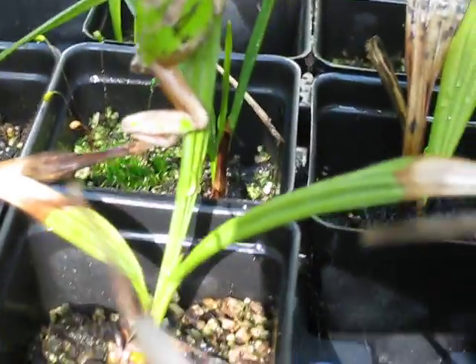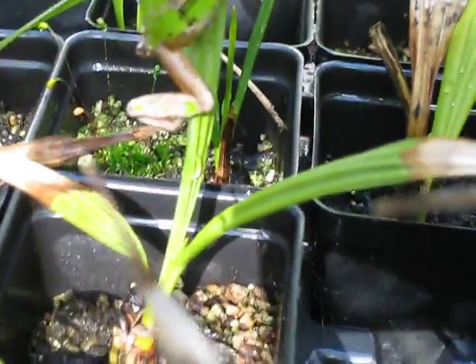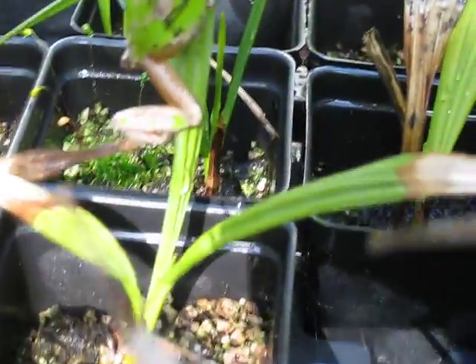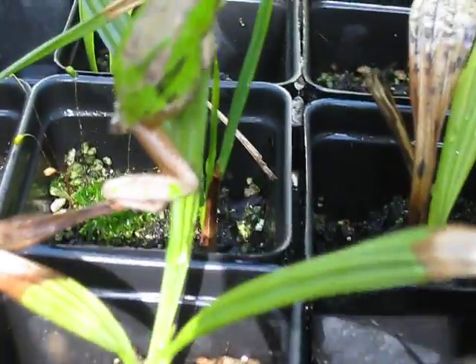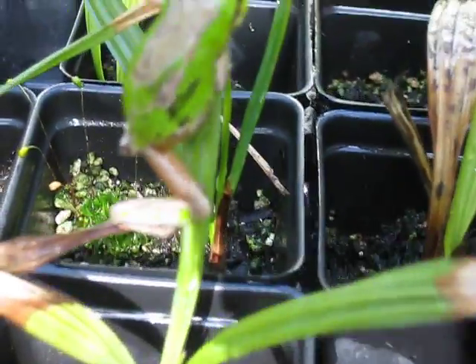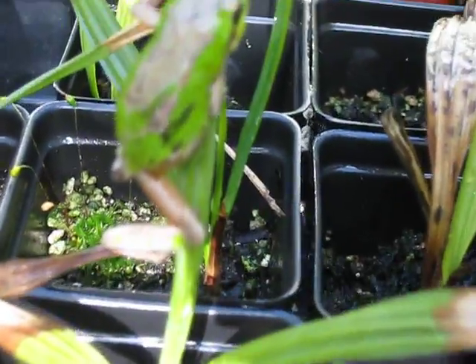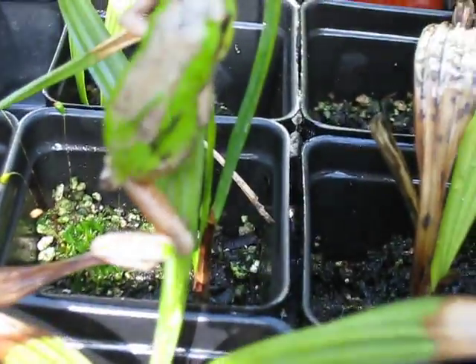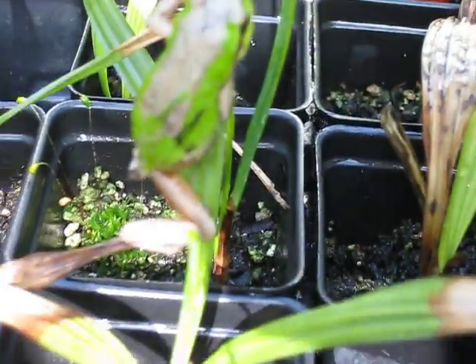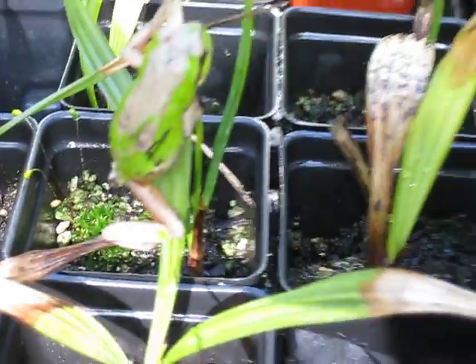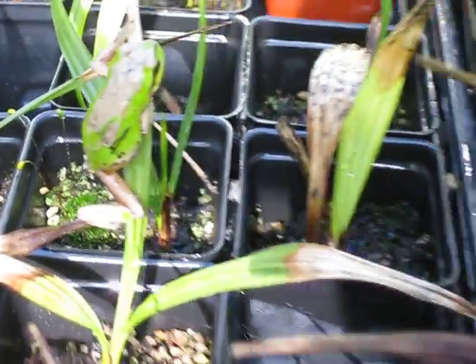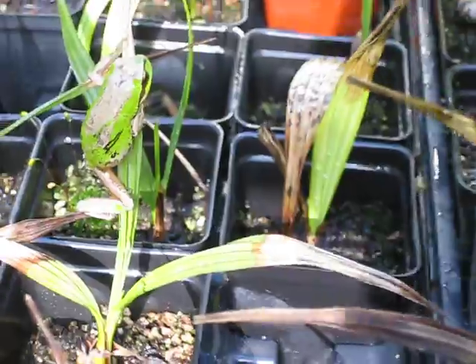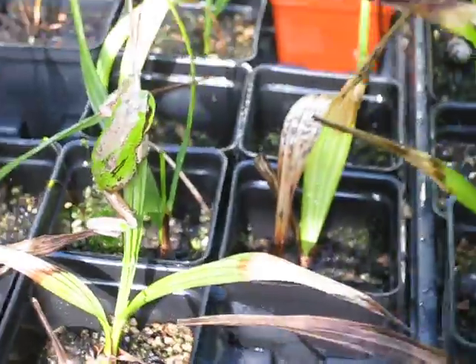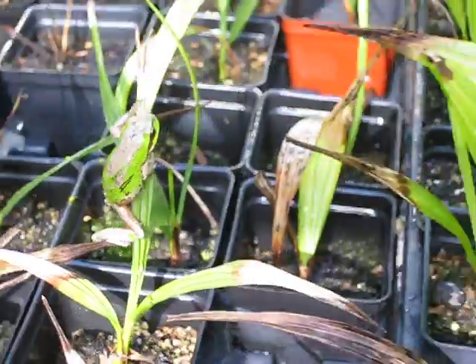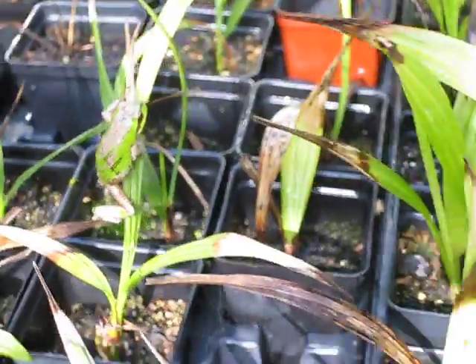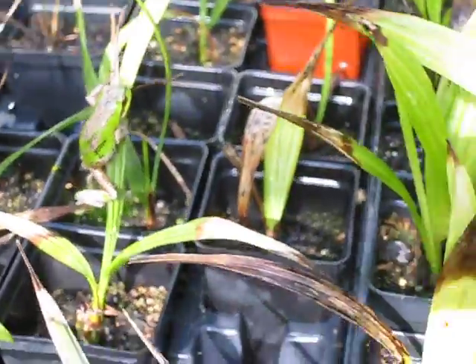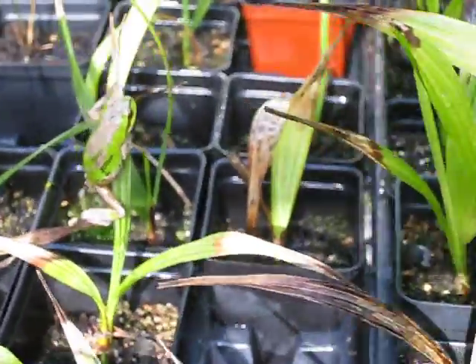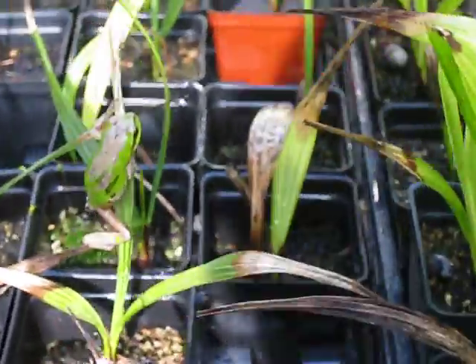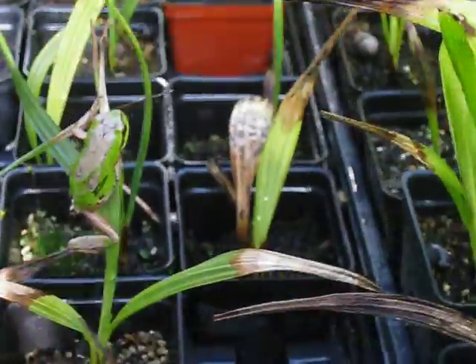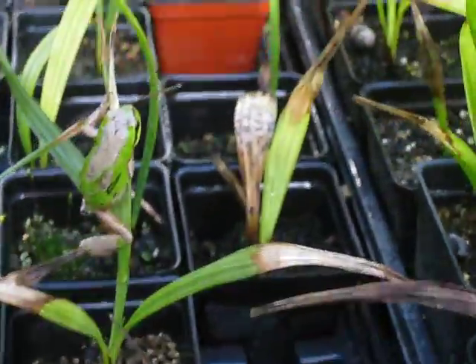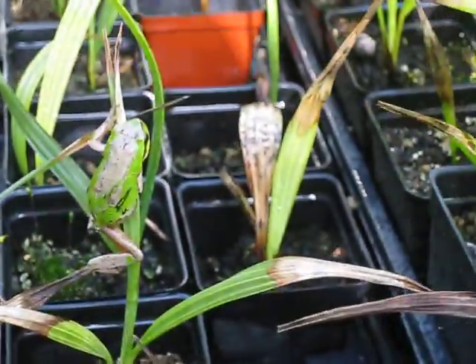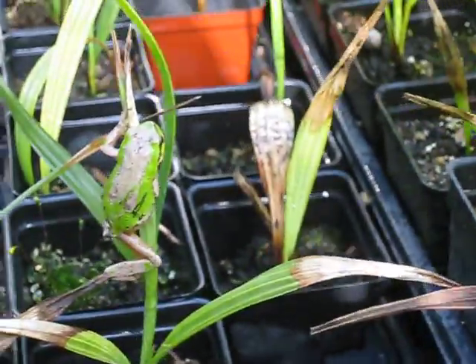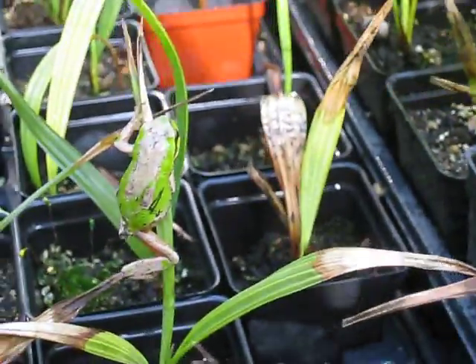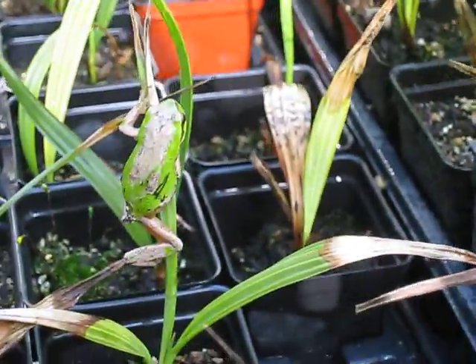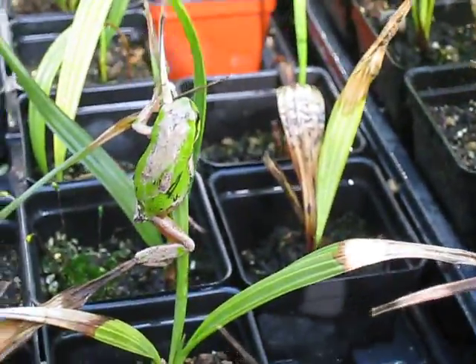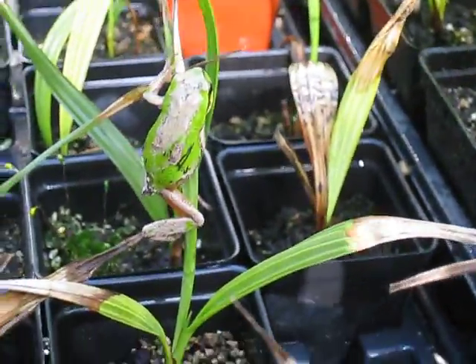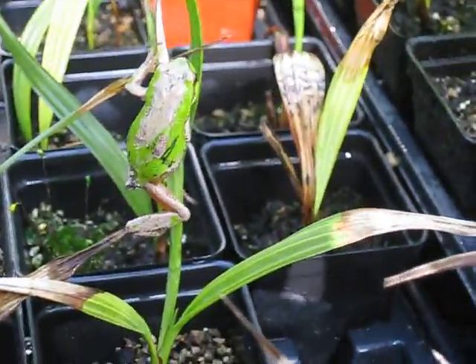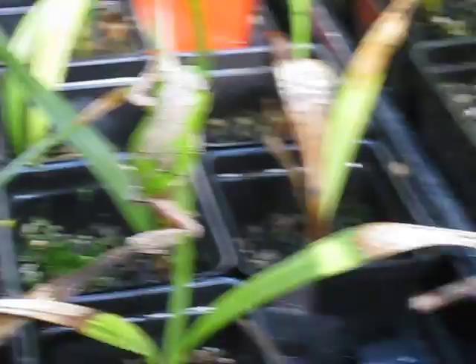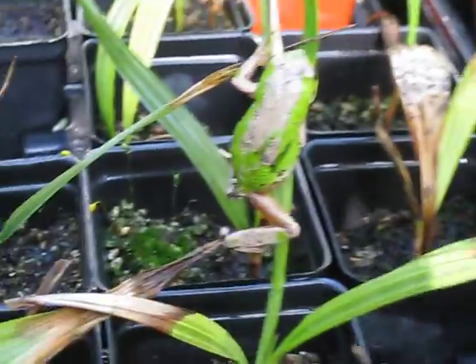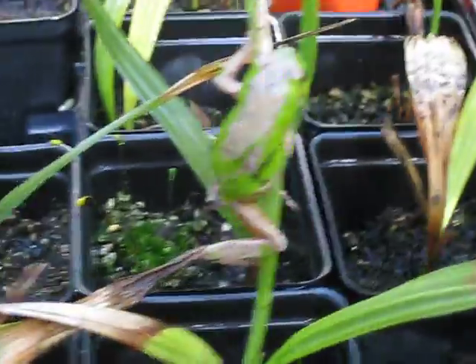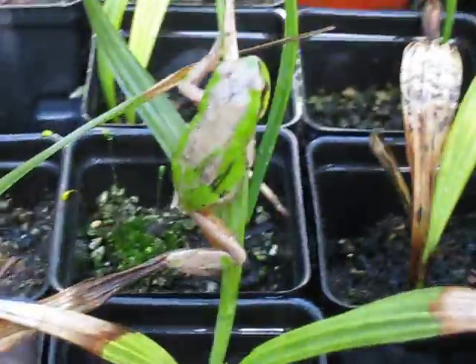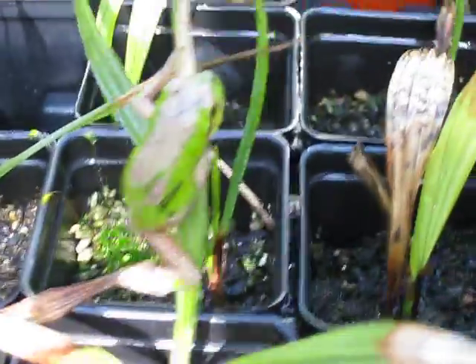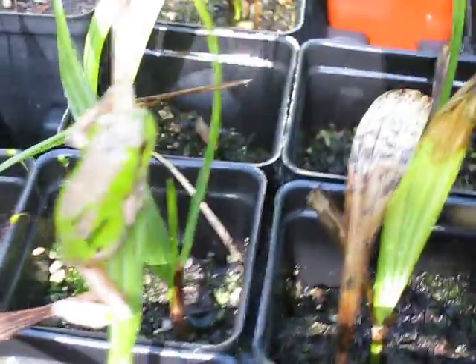It's on the sabal minor leaf. I'll leave them alone — let them eat some bugs.